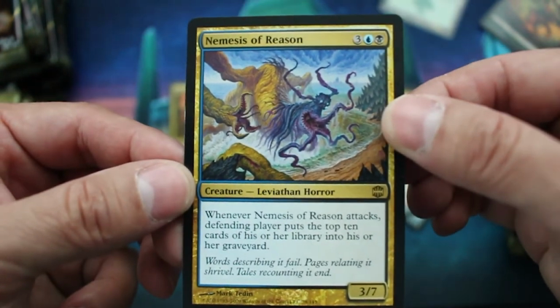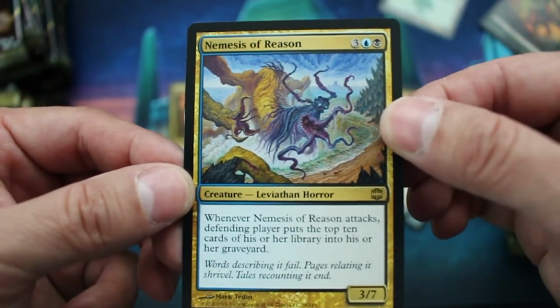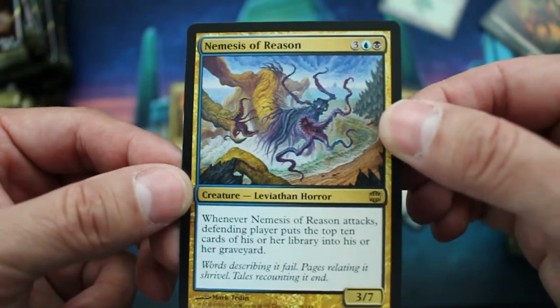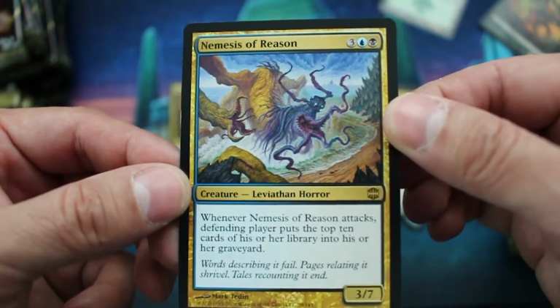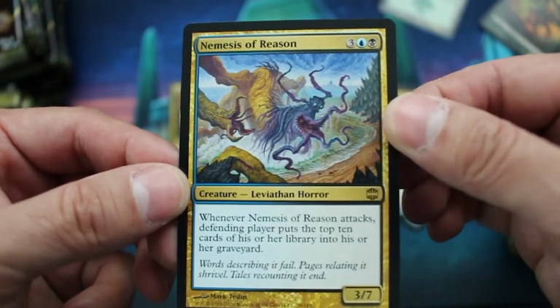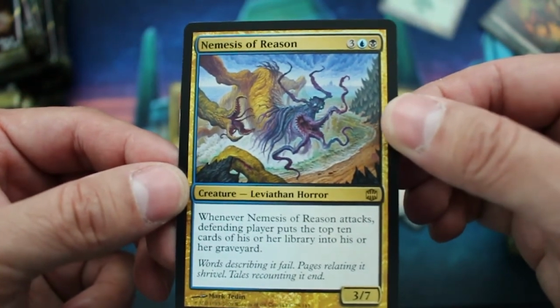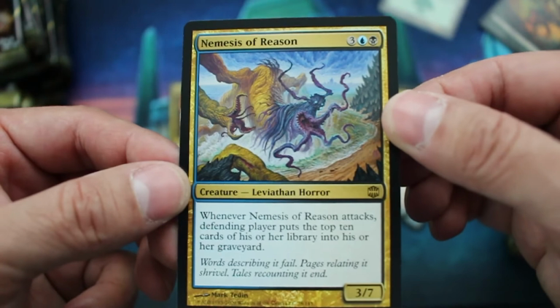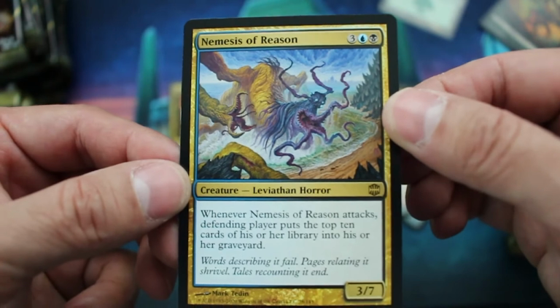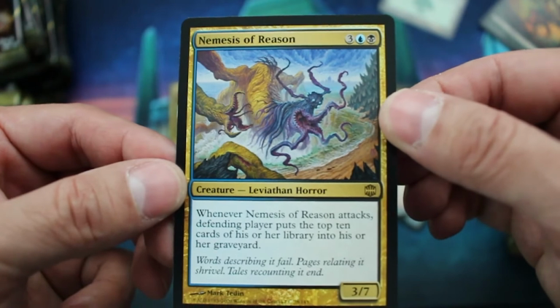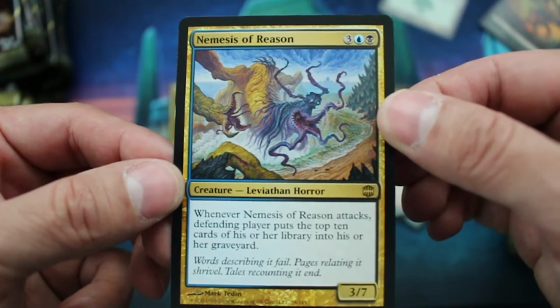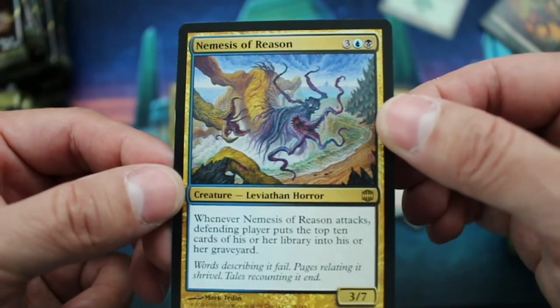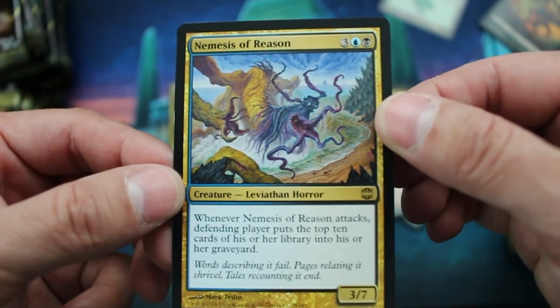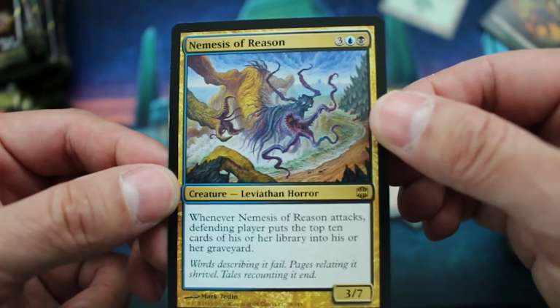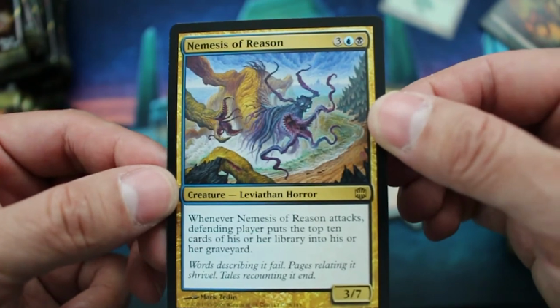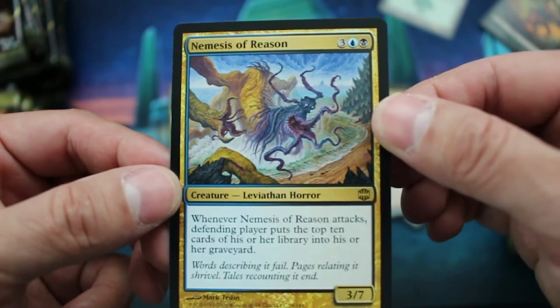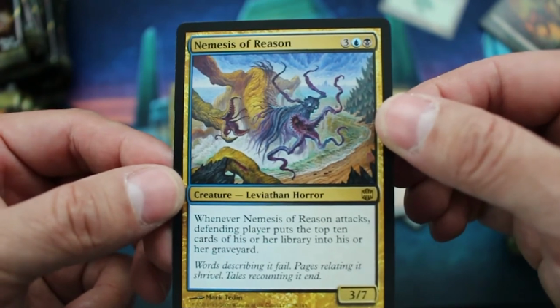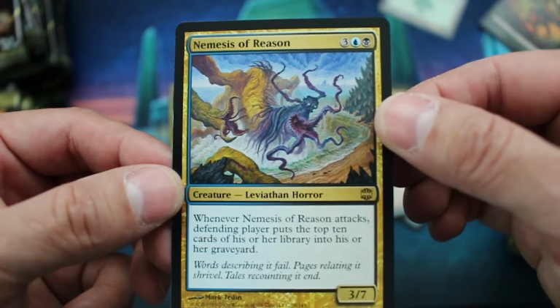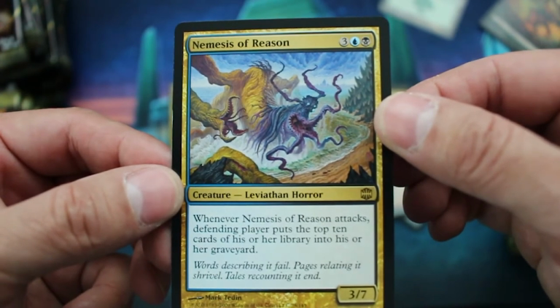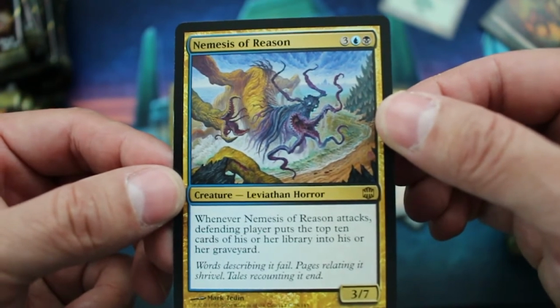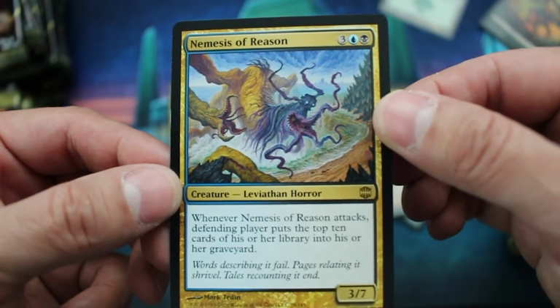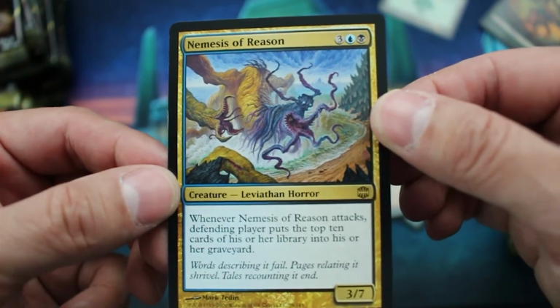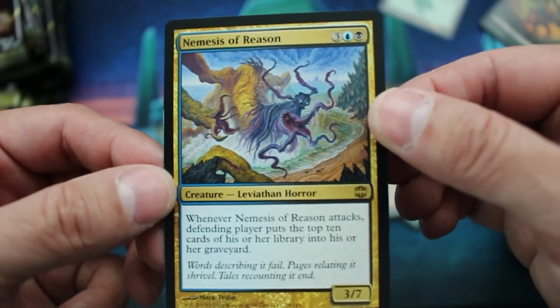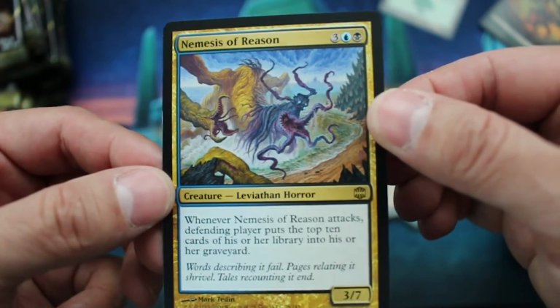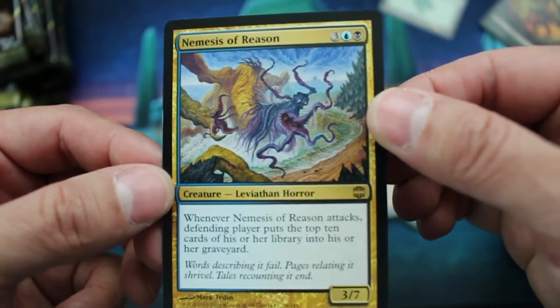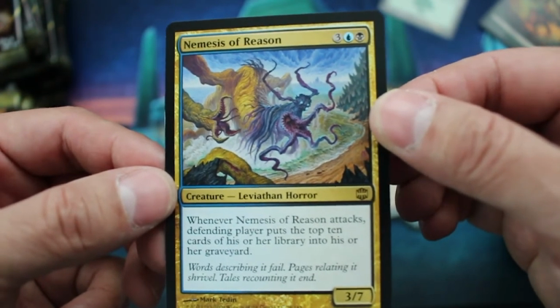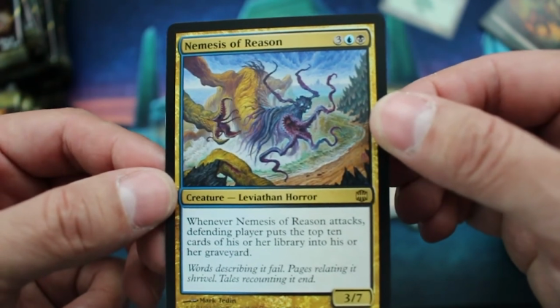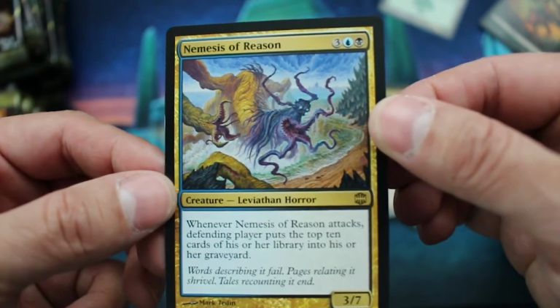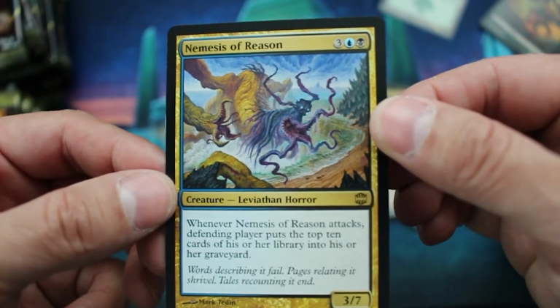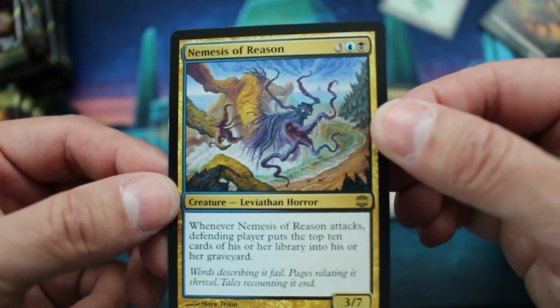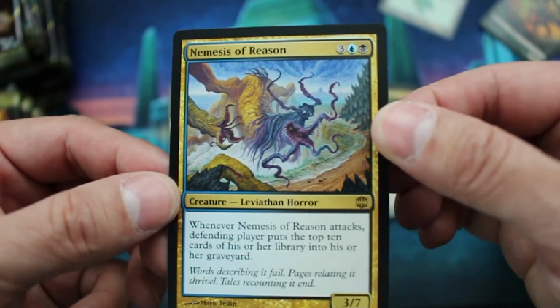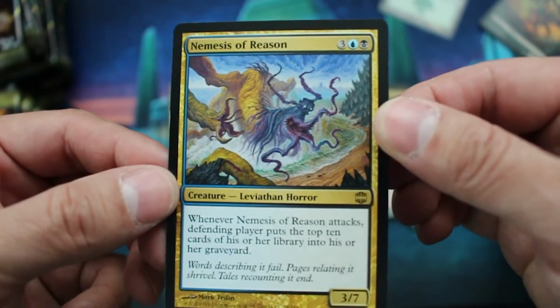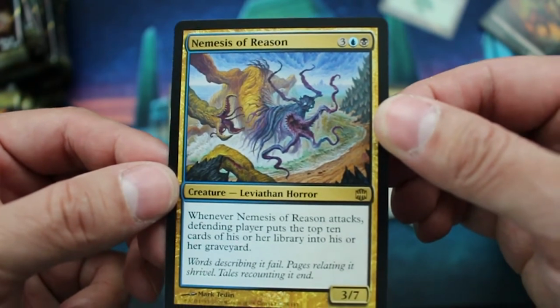Whenever Nemesis of Reason attacks, the defending player puts the top 10 cards of his or her library into the graveyard.